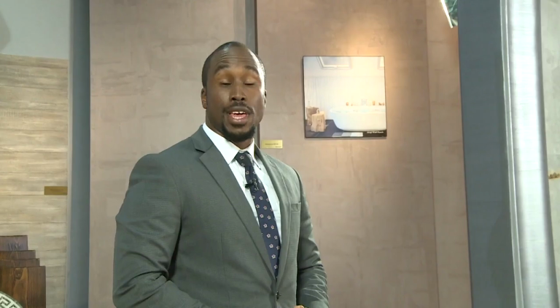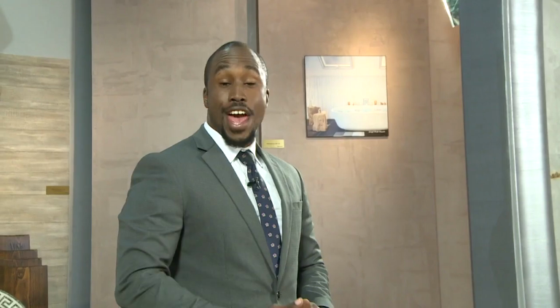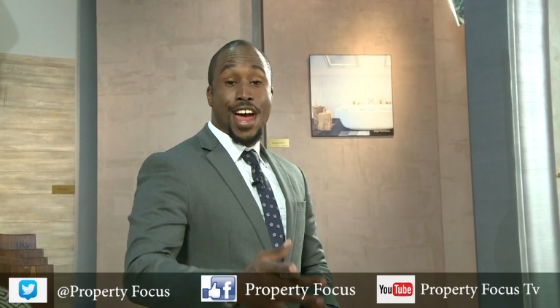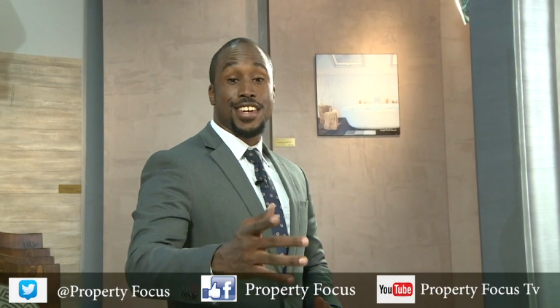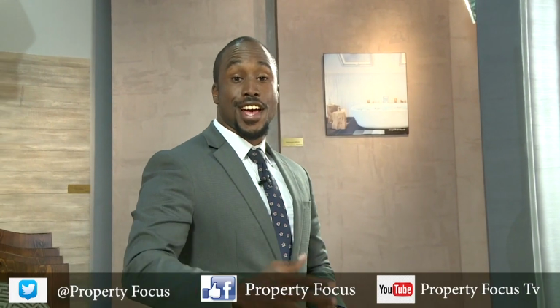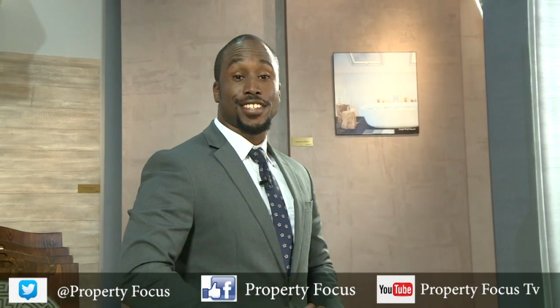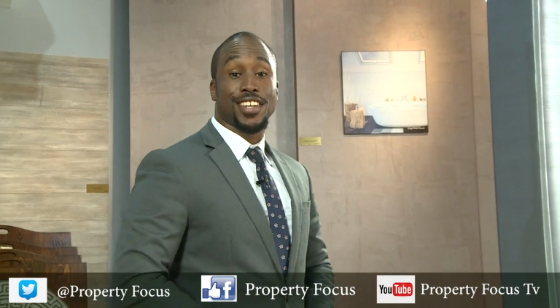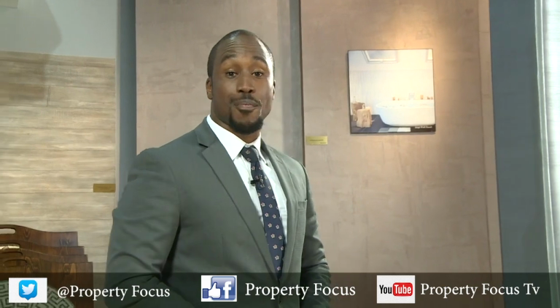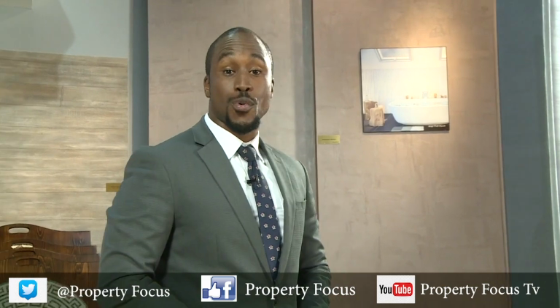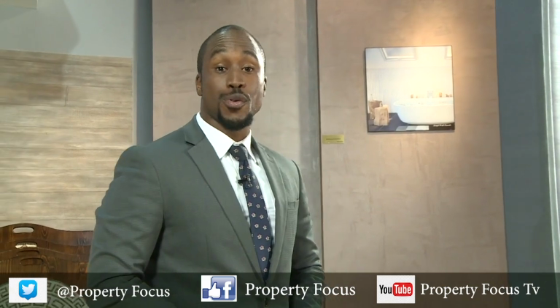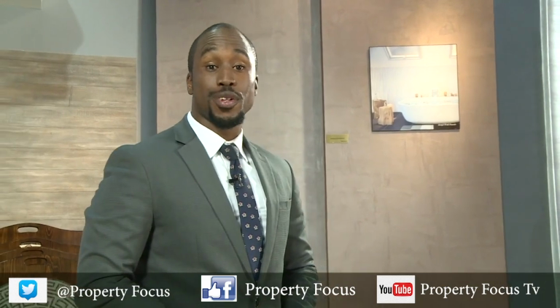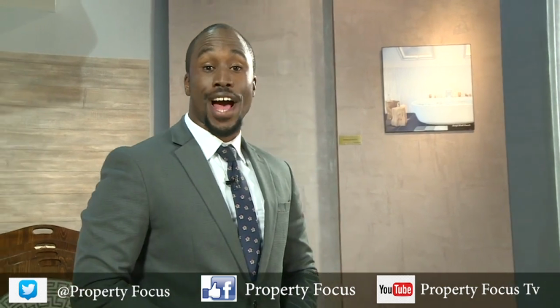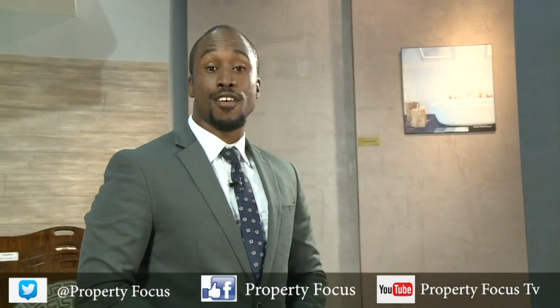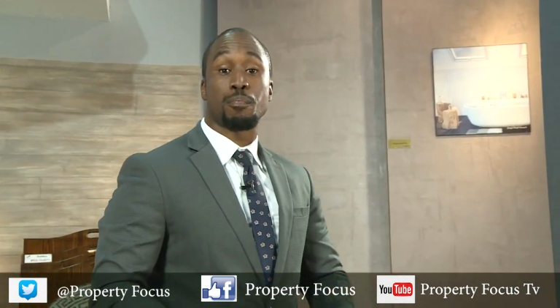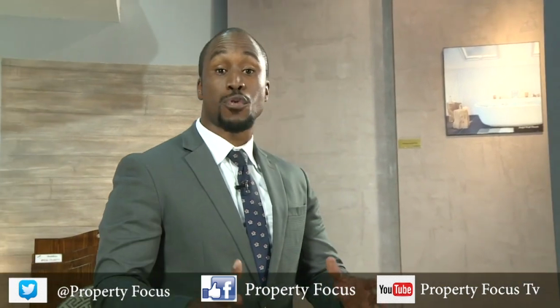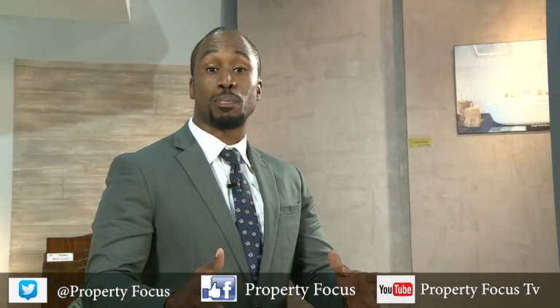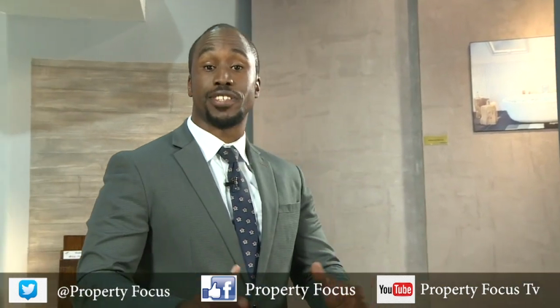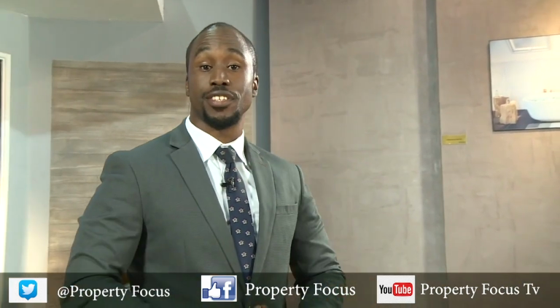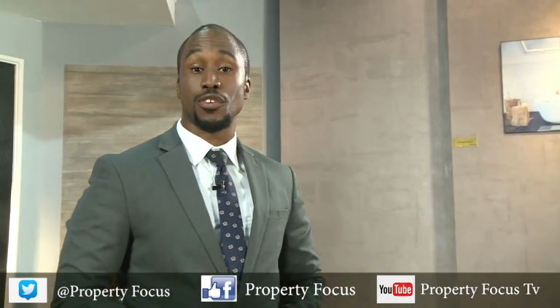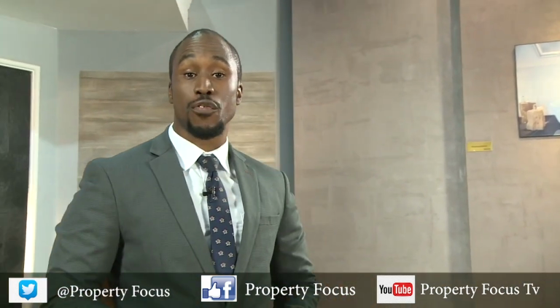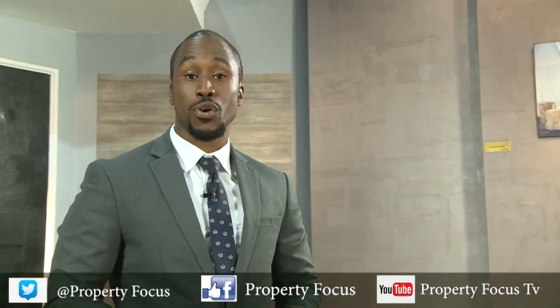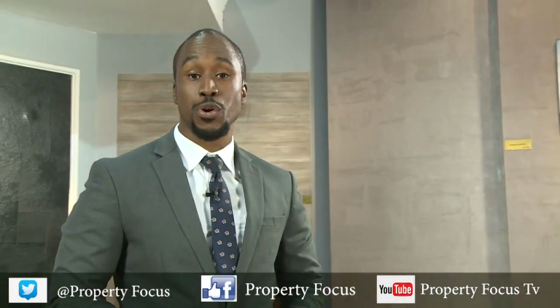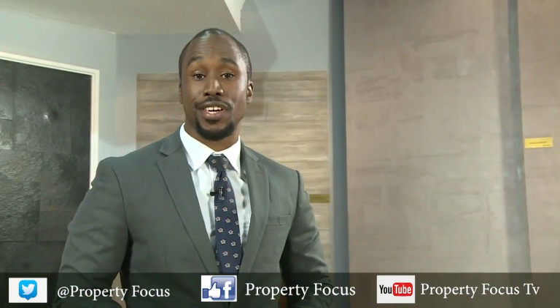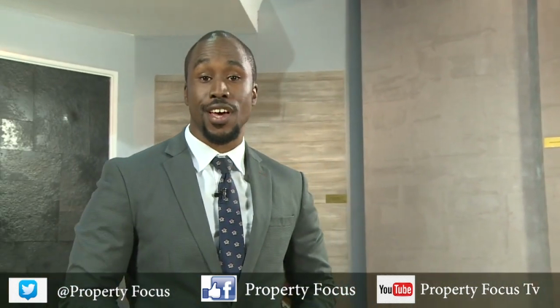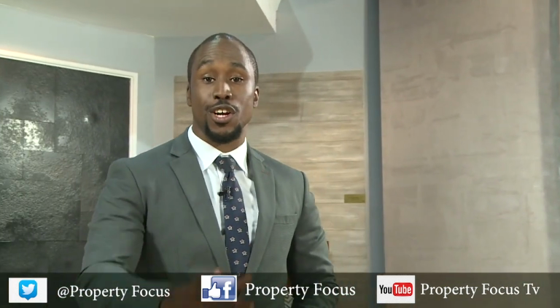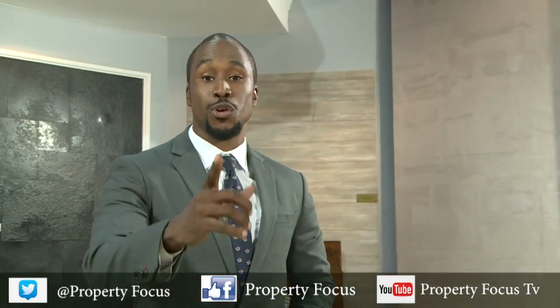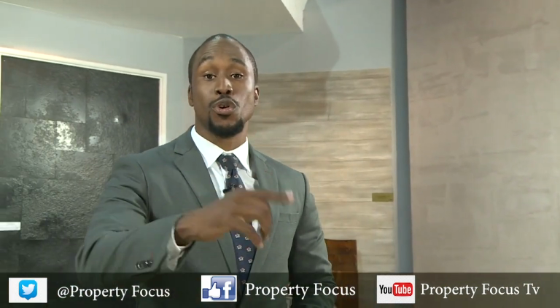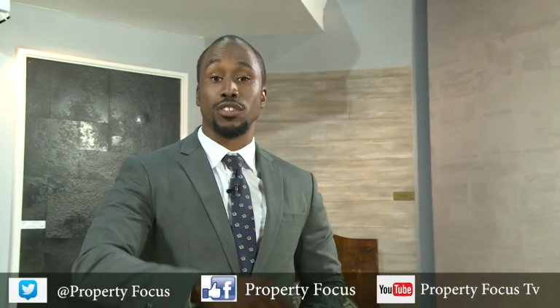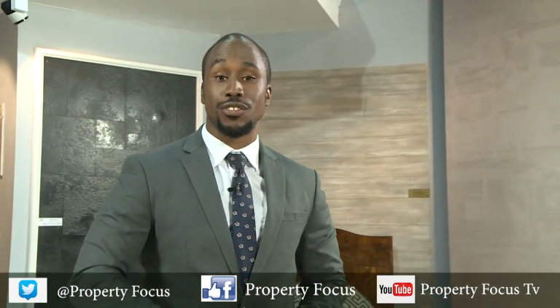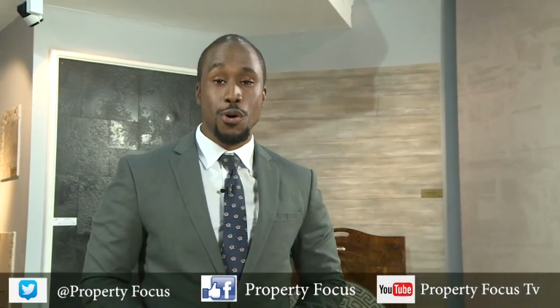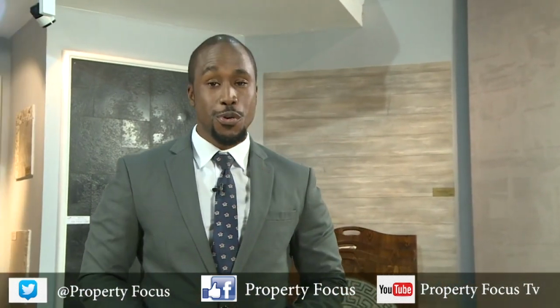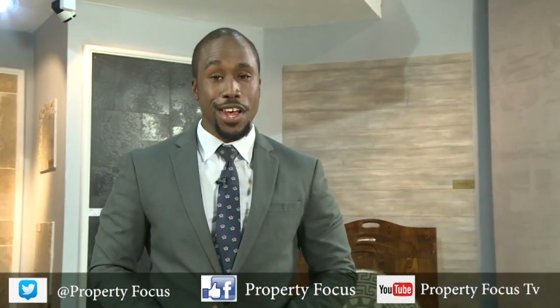And next up, we'll have properties of the week. Do not go away.